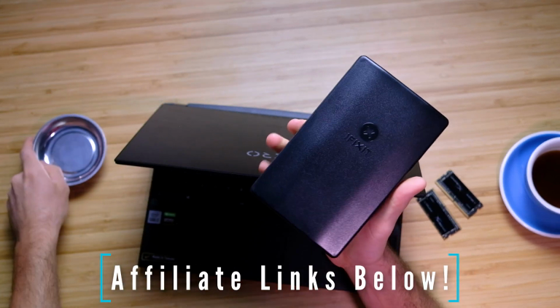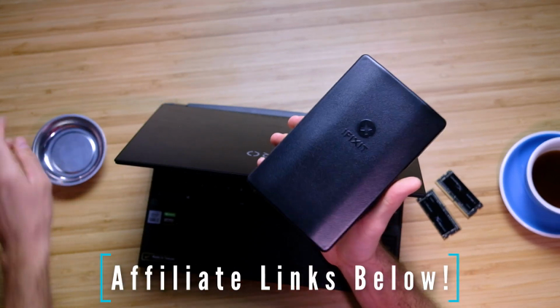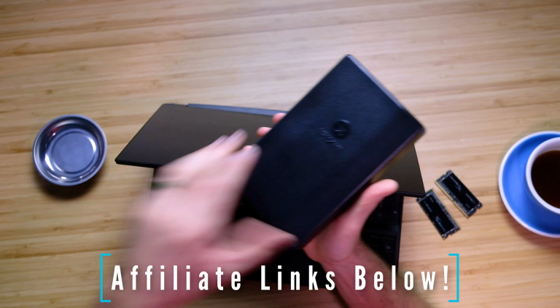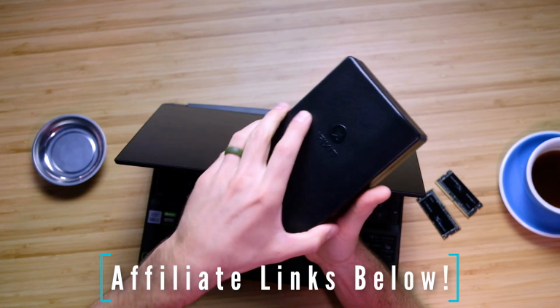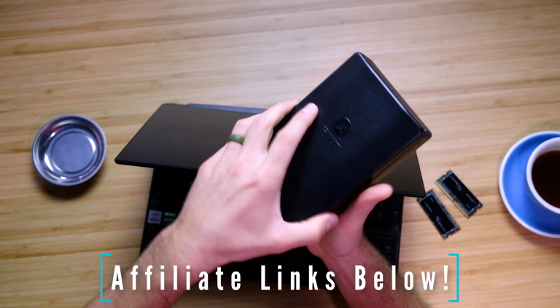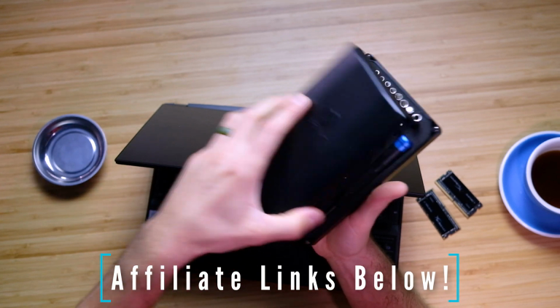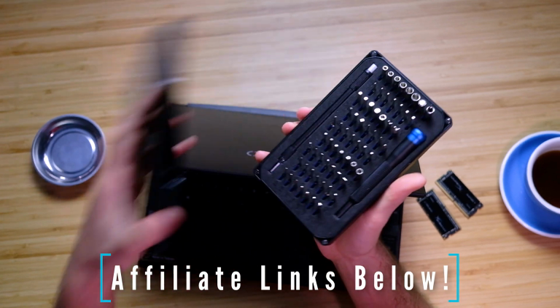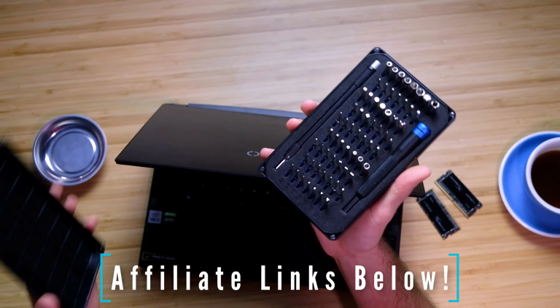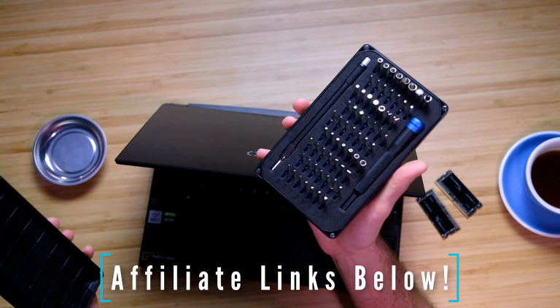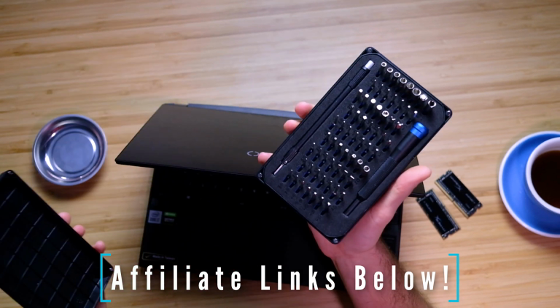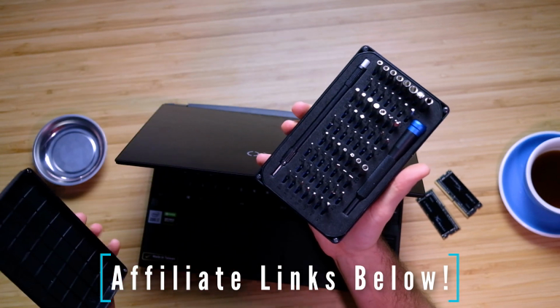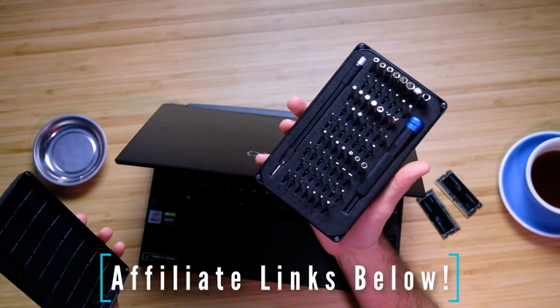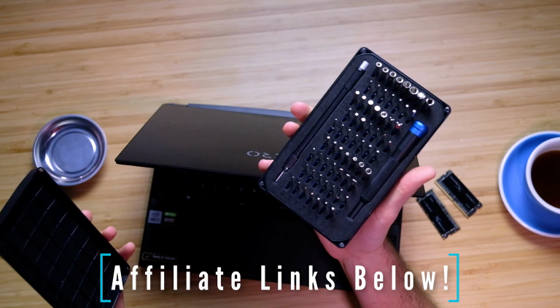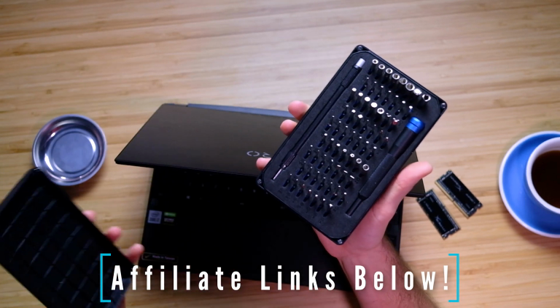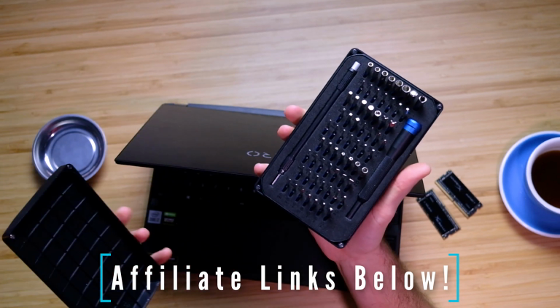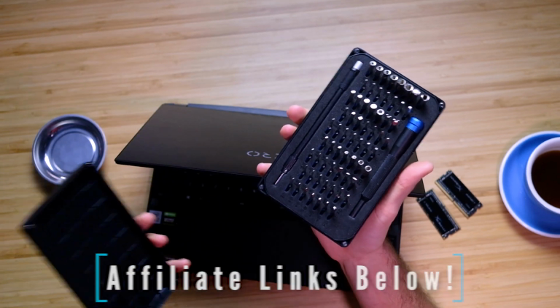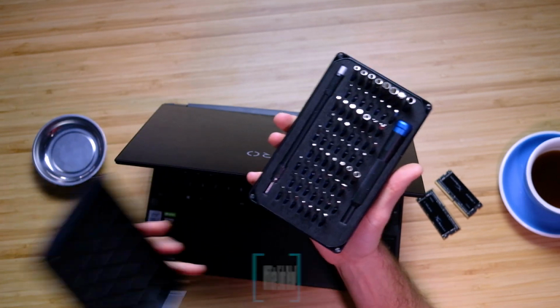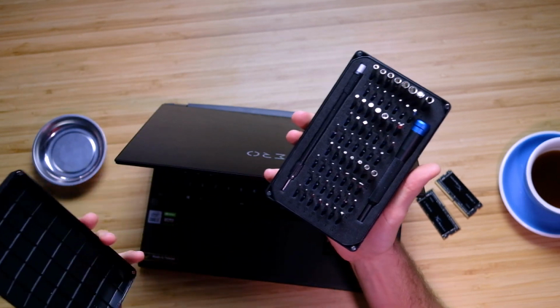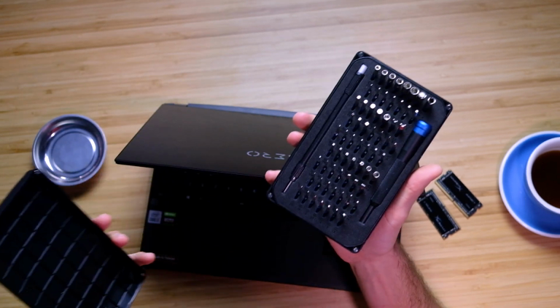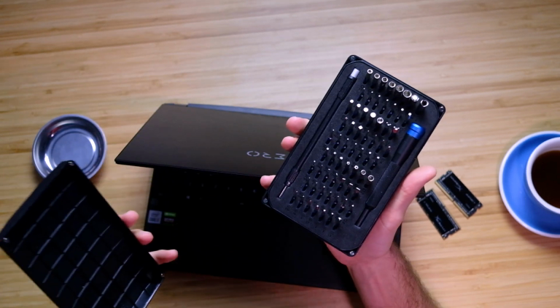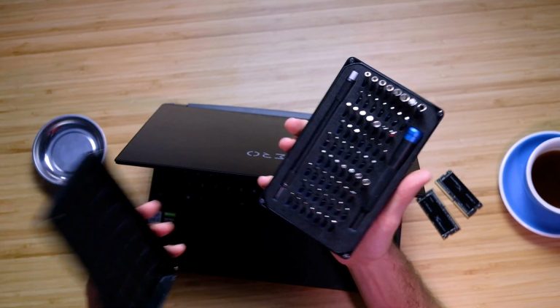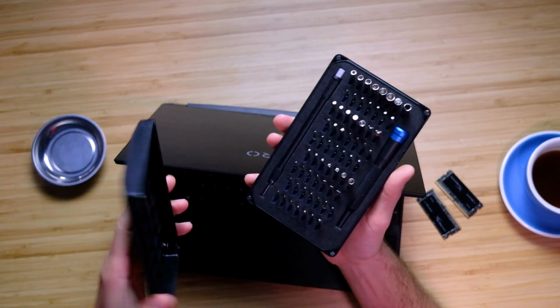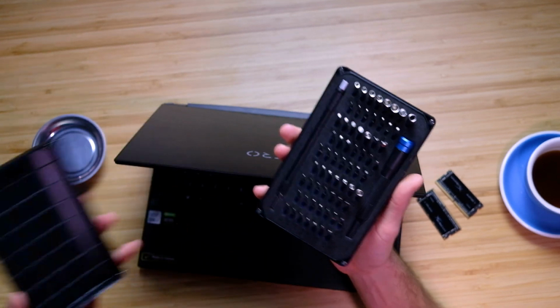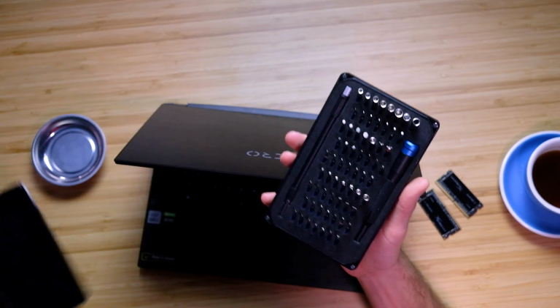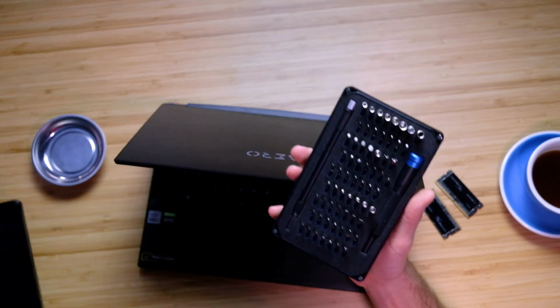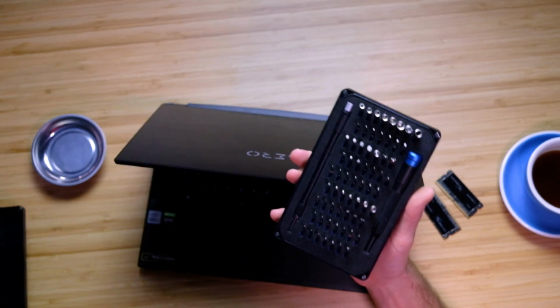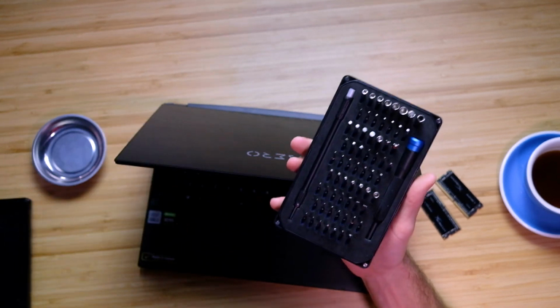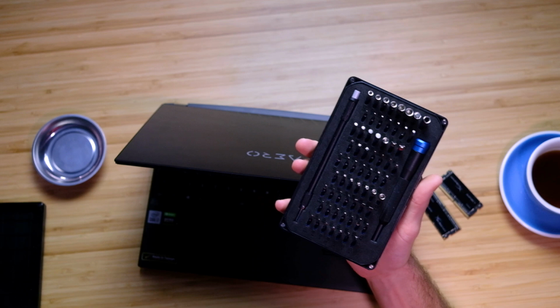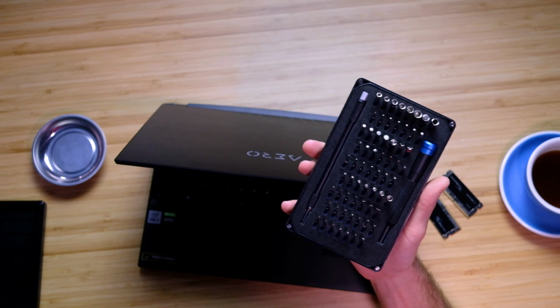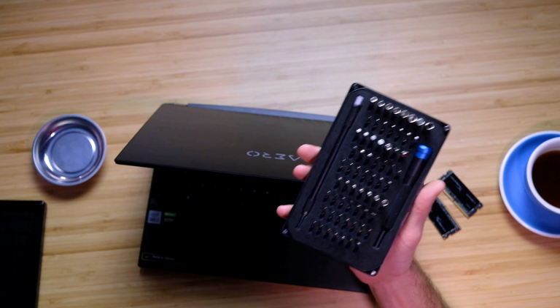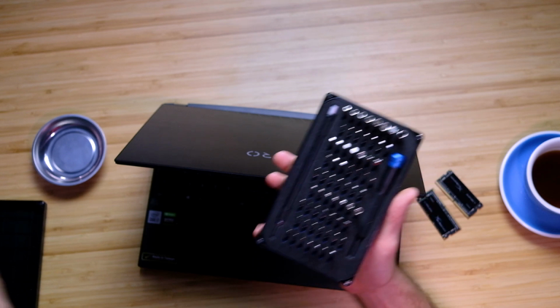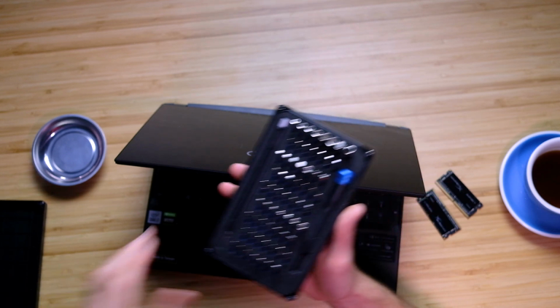This toolkit is super handy — it's from iFixit and it's got everything you'll ever need as far as working on your laptop.